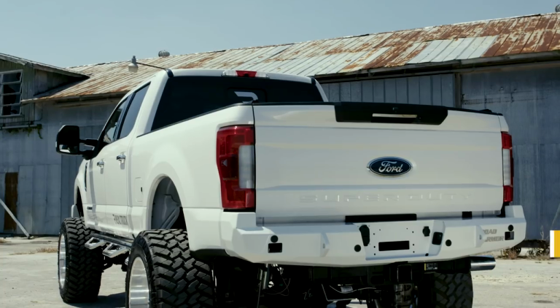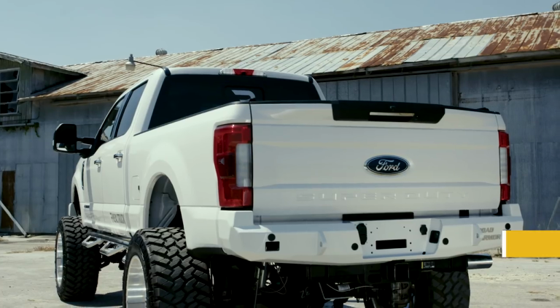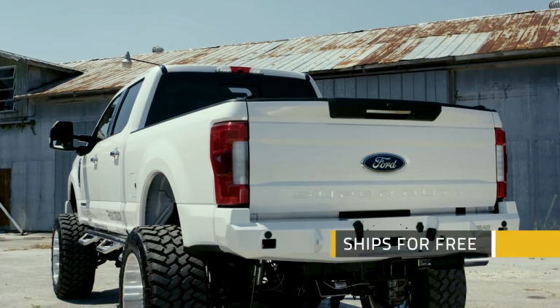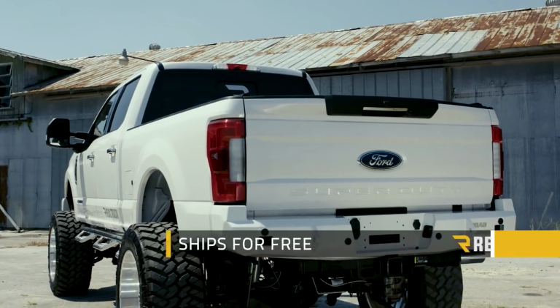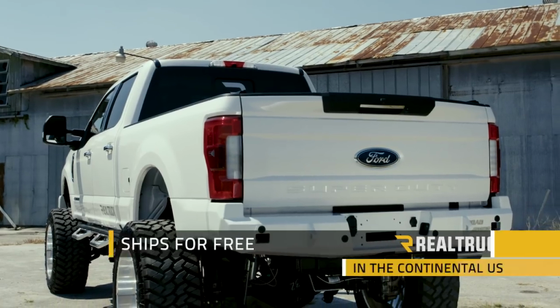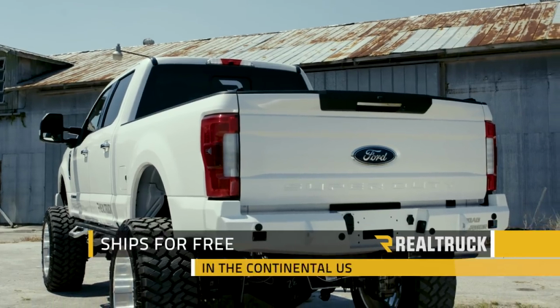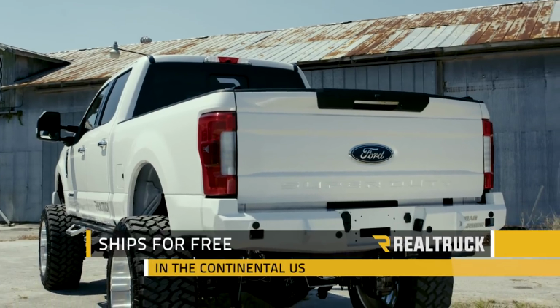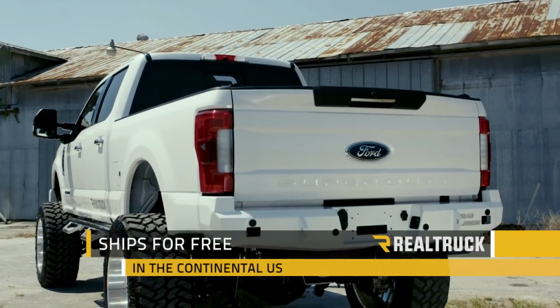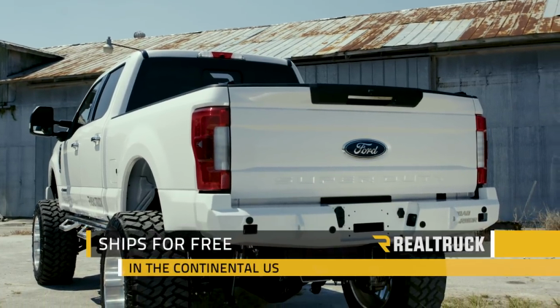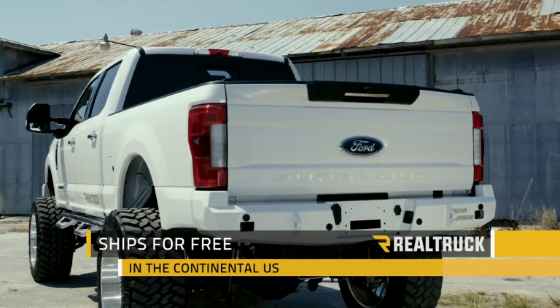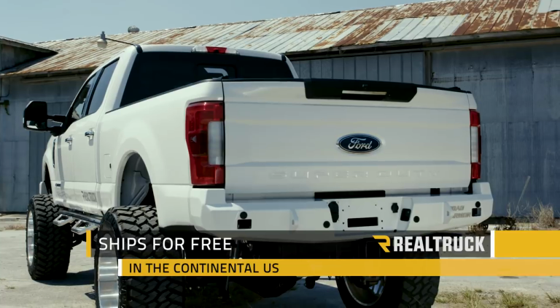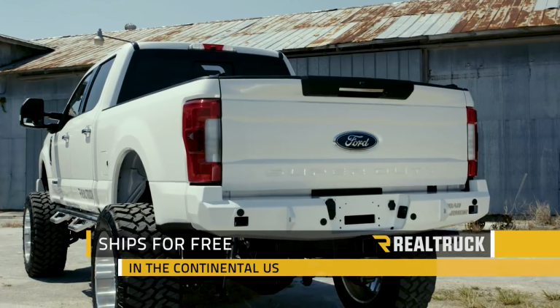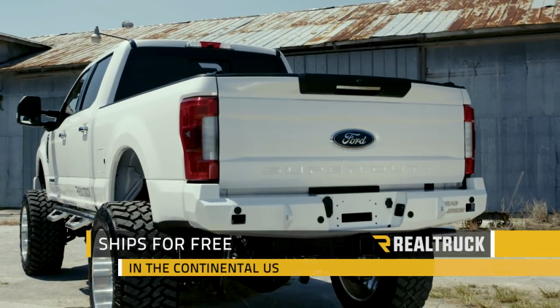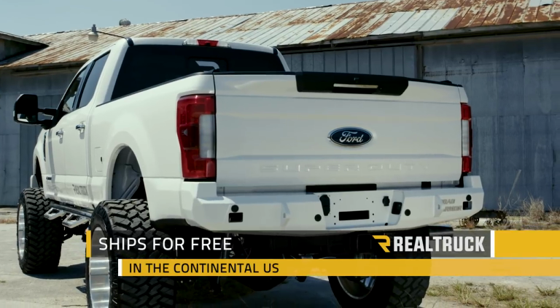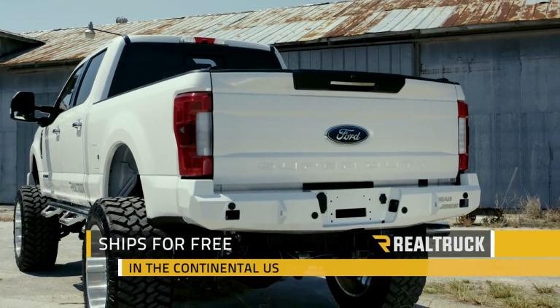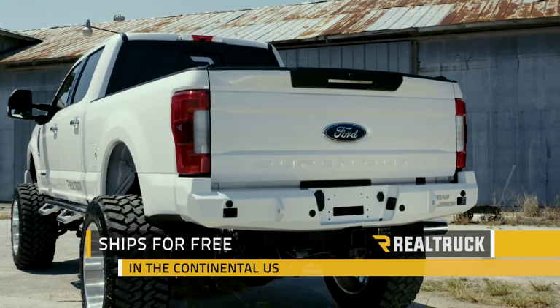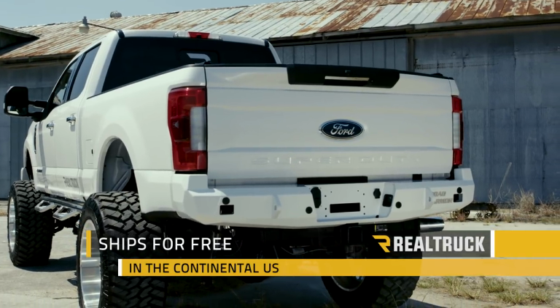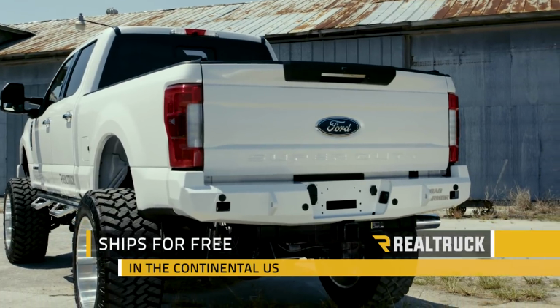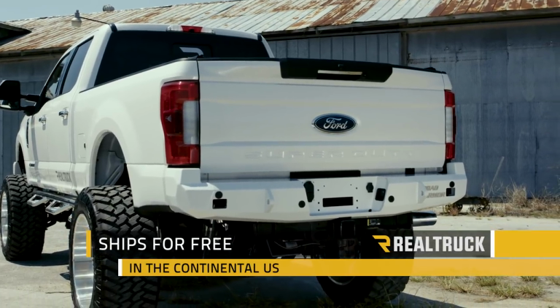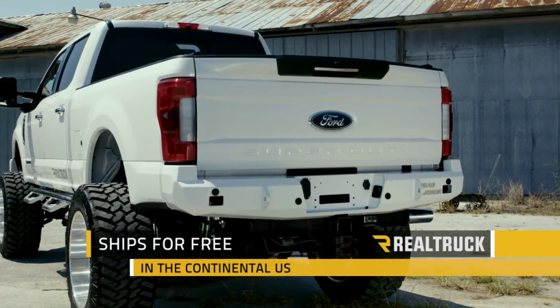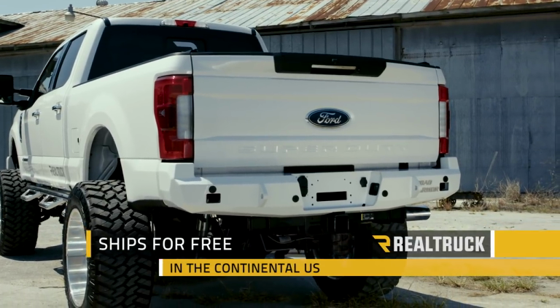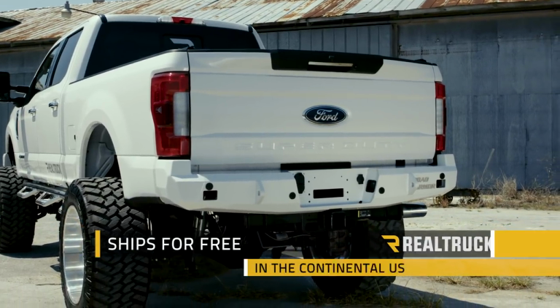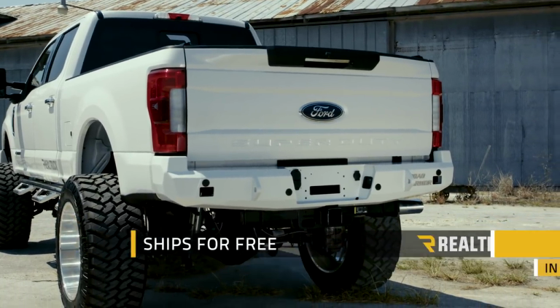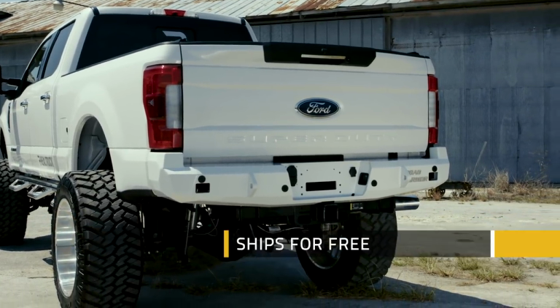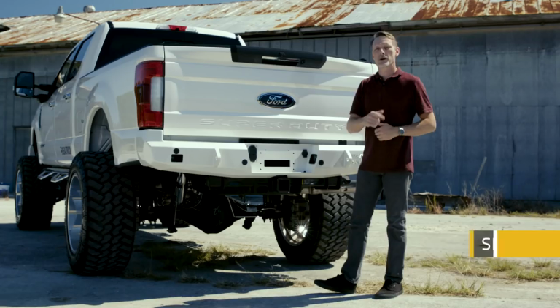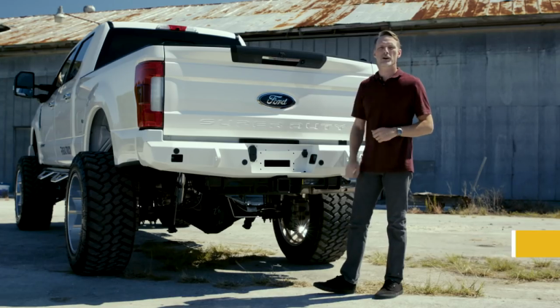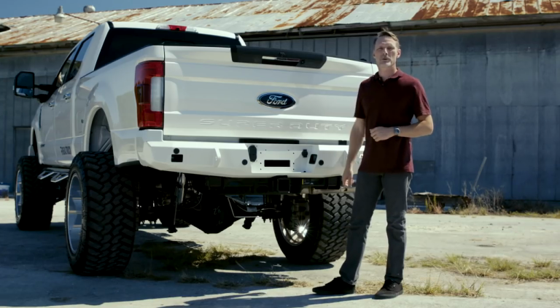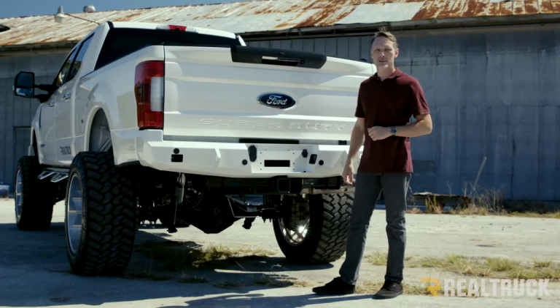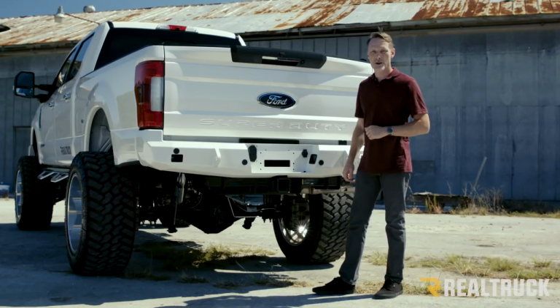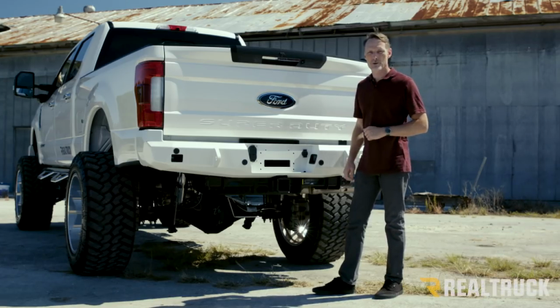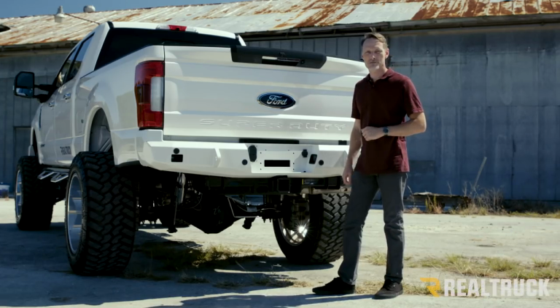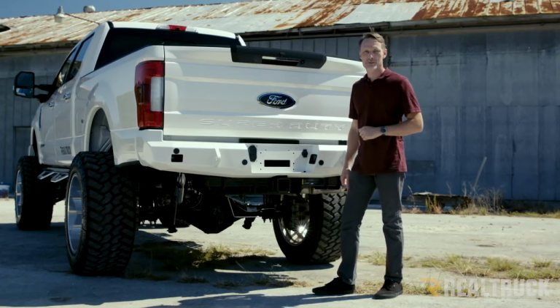This is going to ship to you for free to anywhere in the country in the United States. If you have any questions, call the experts. We're here to help you pick the right parts for you.